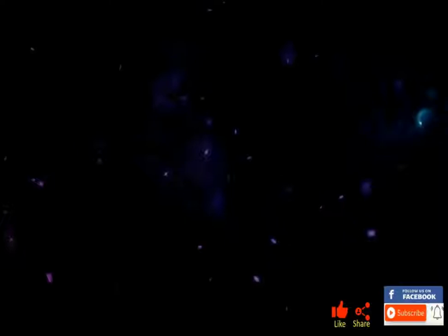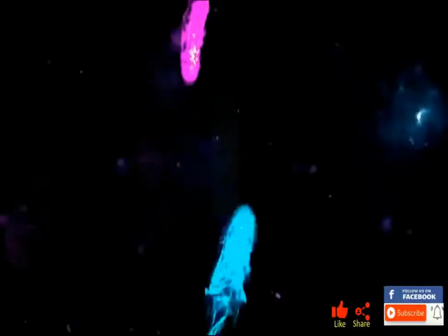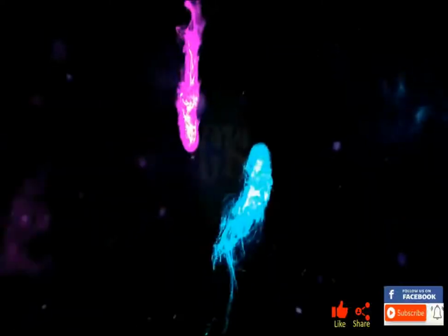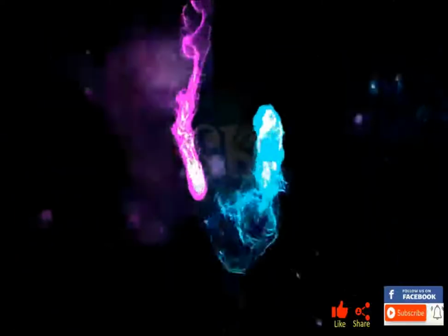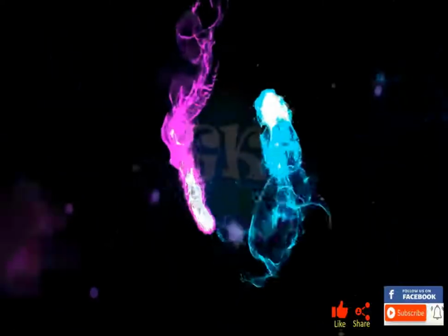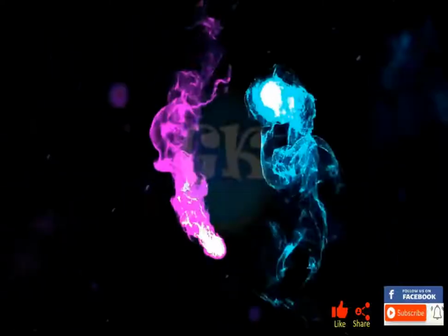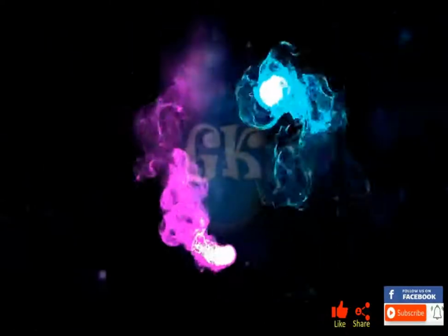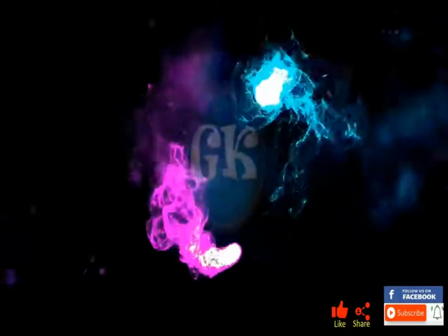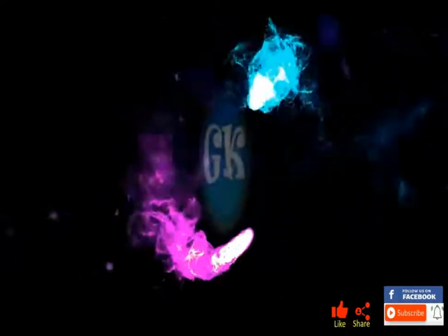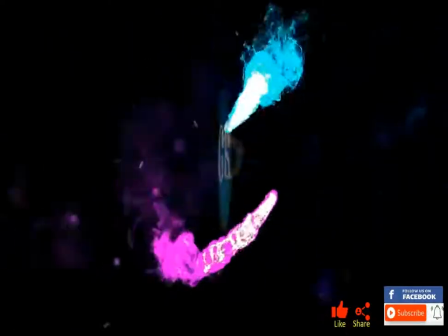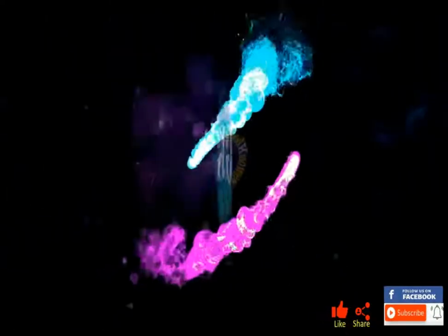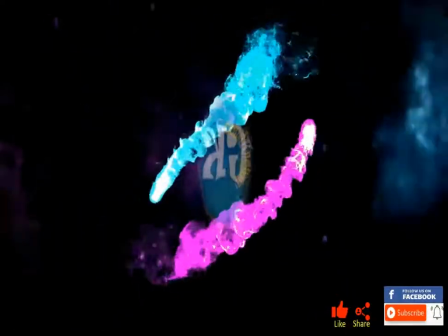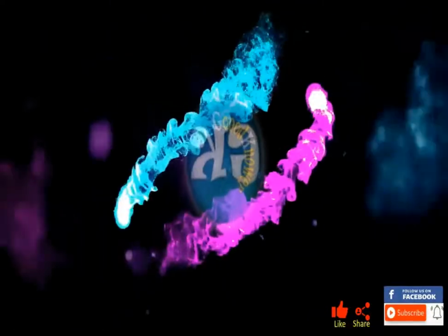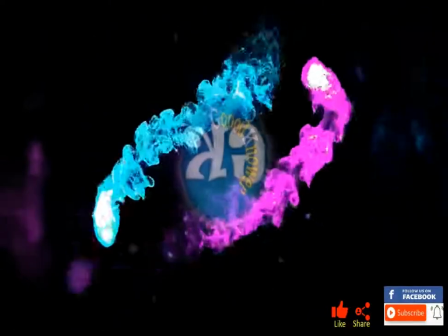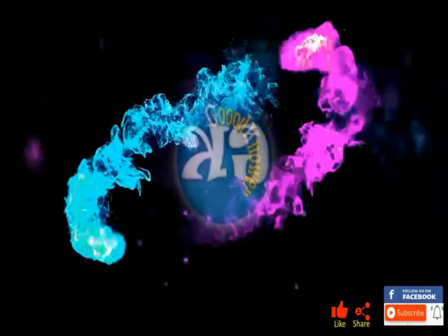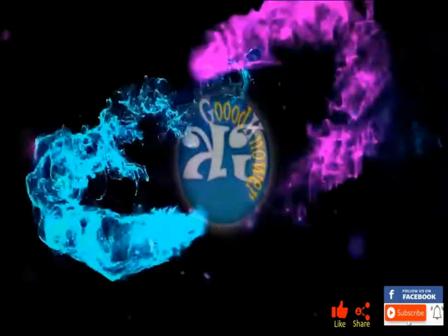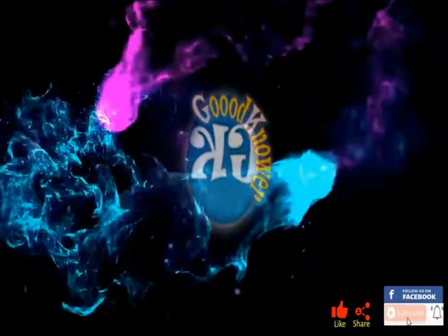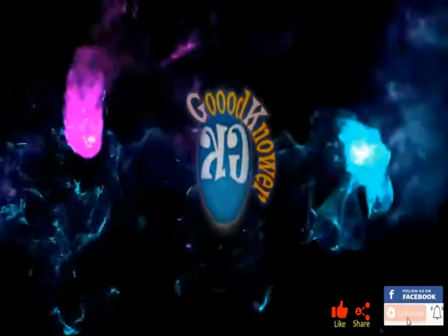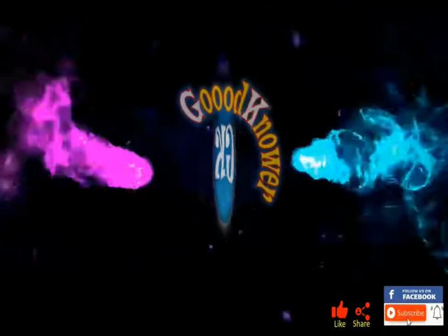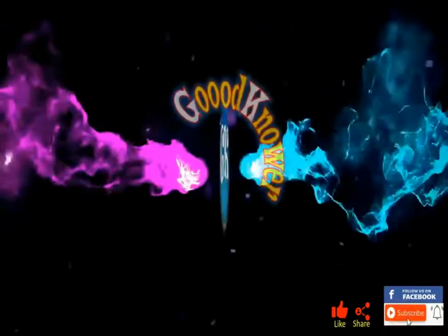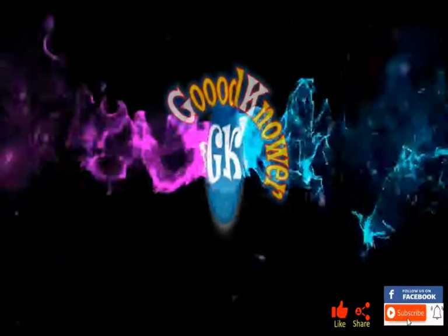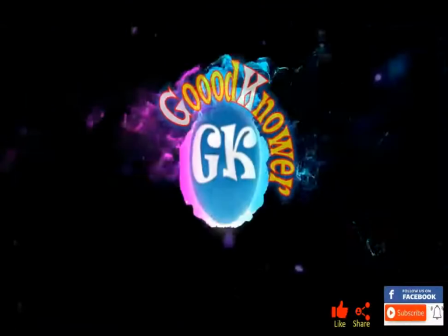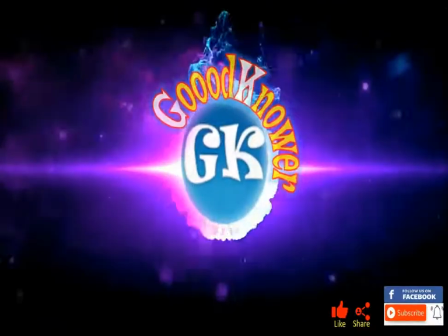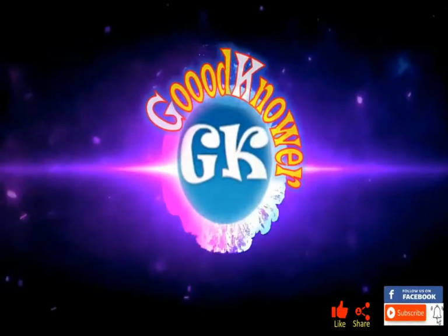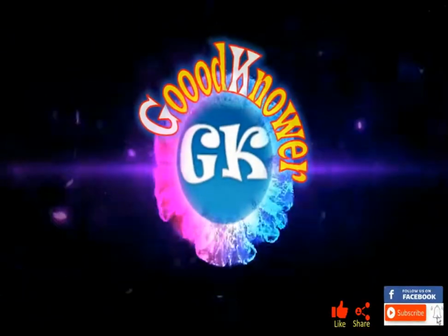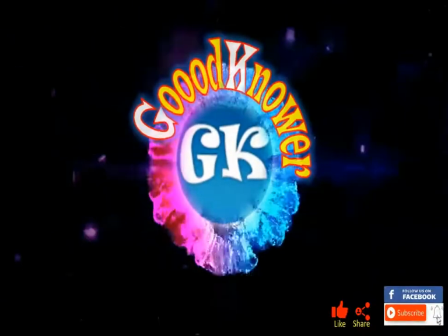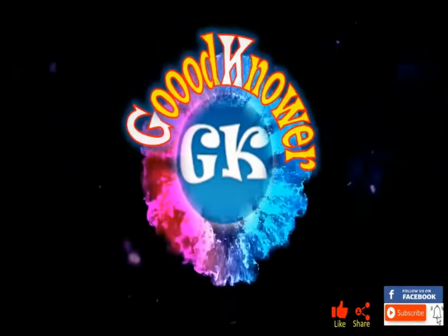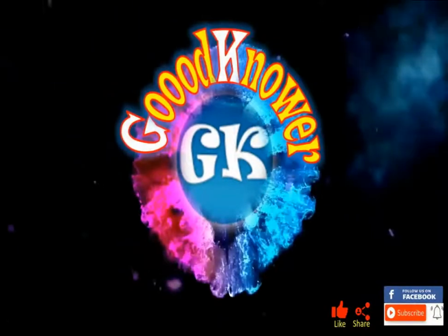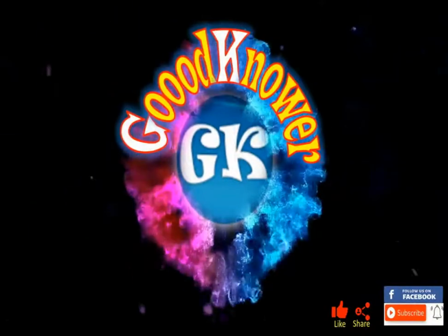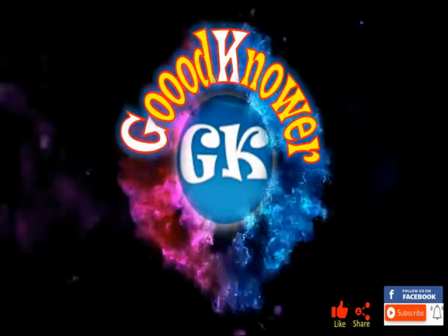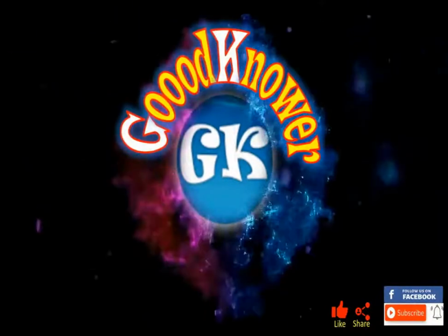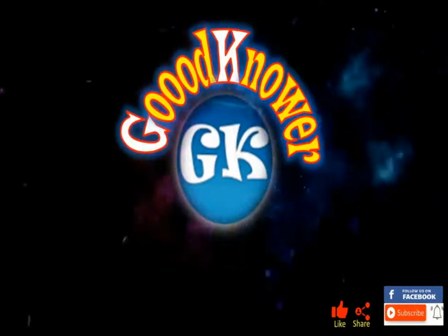Hi, welcome to GK. Please like and share this with your friends and don't forget to subscribe to this channel or follow us on Facebook for more.